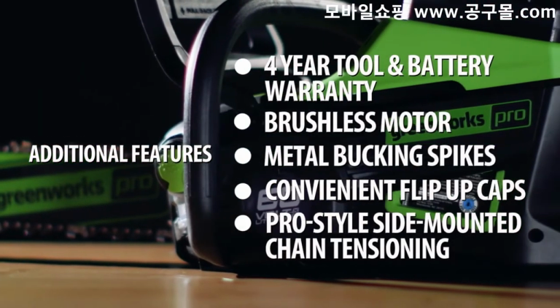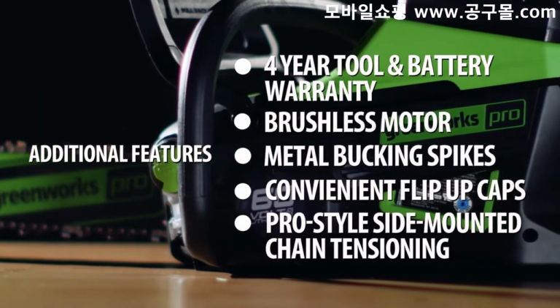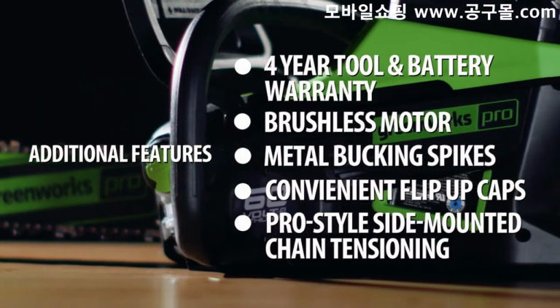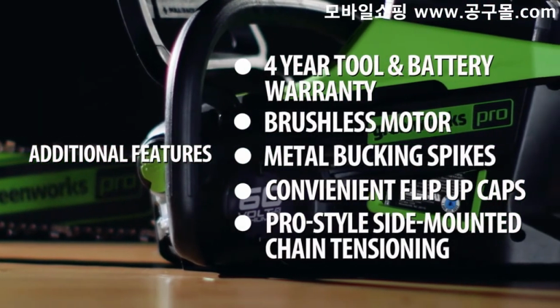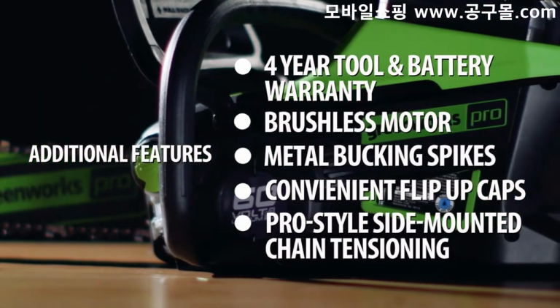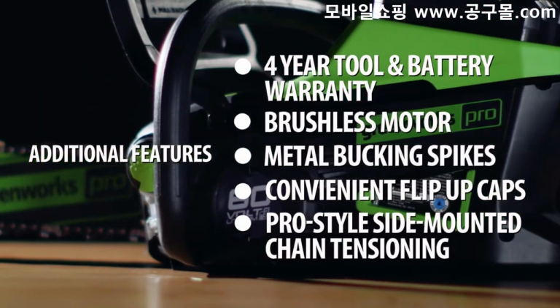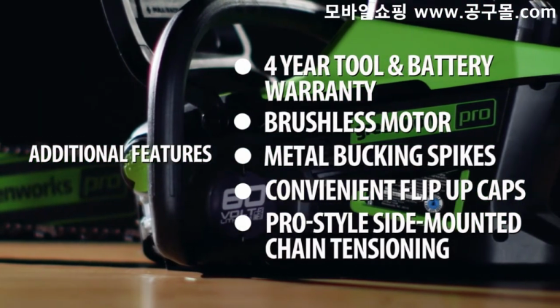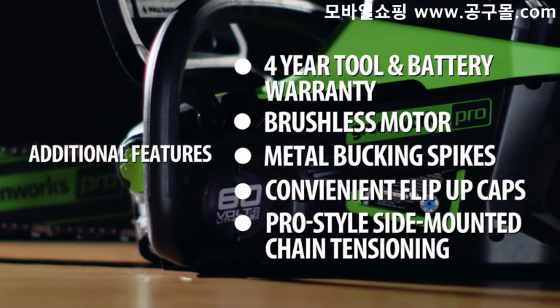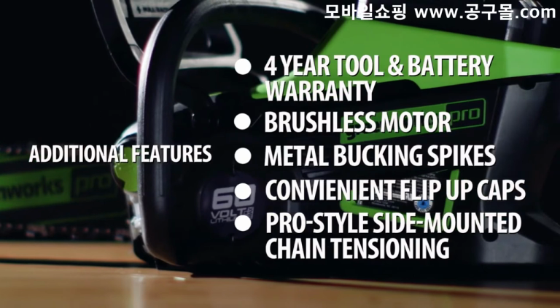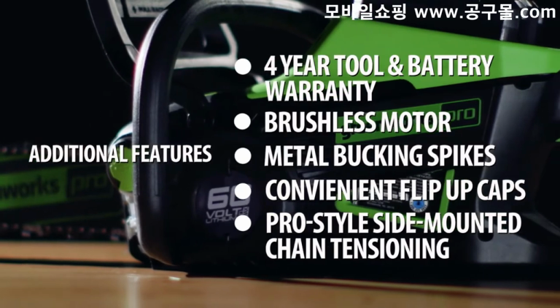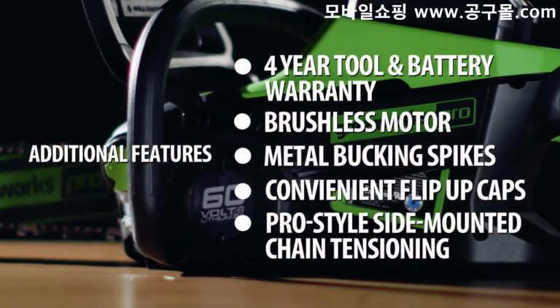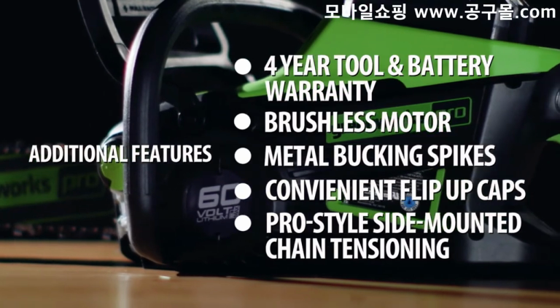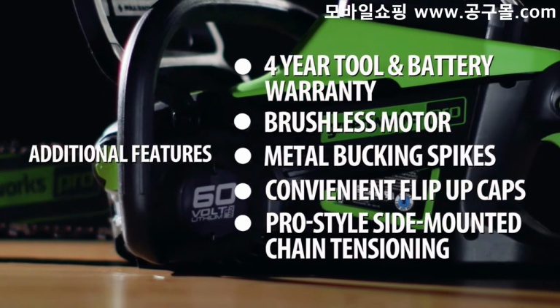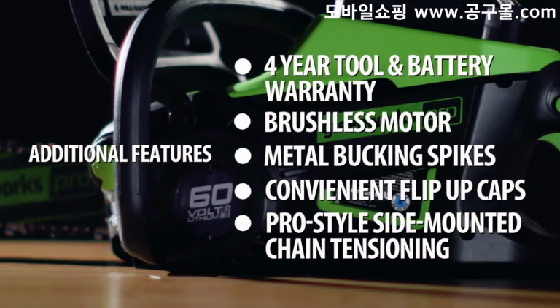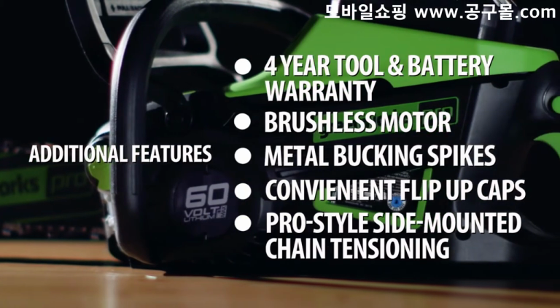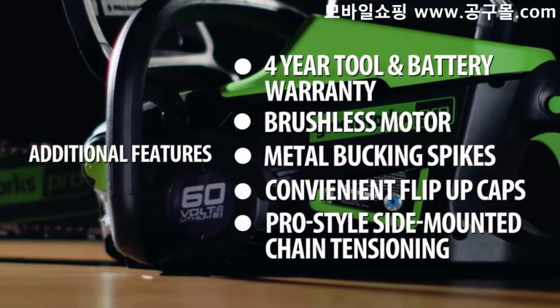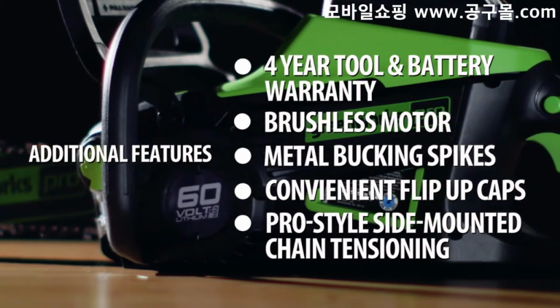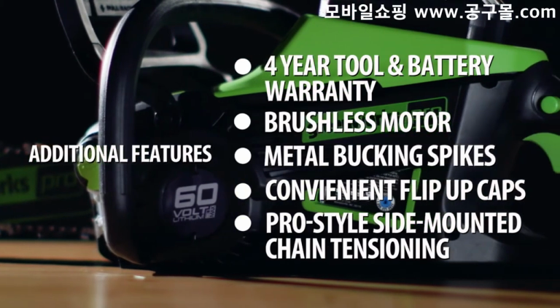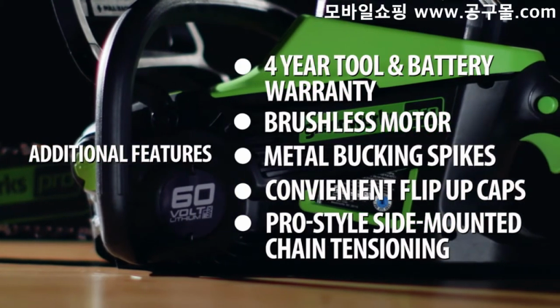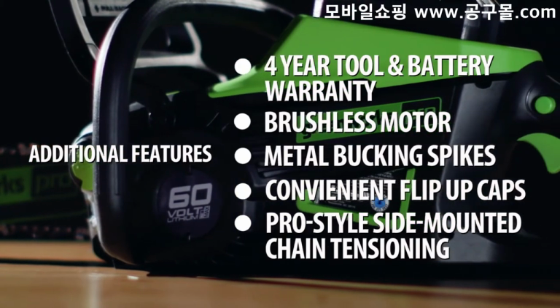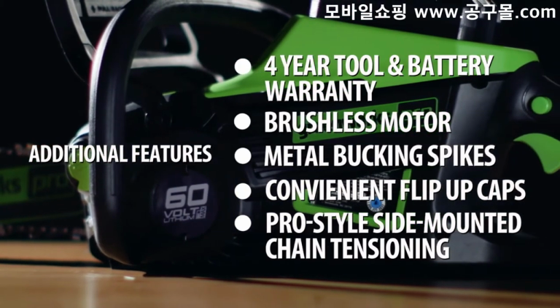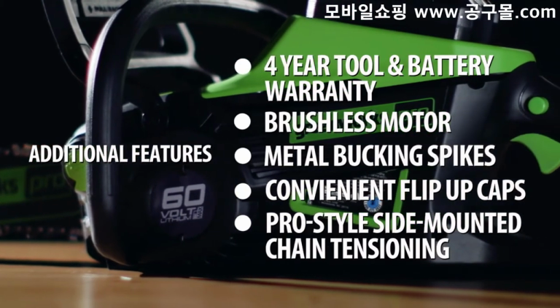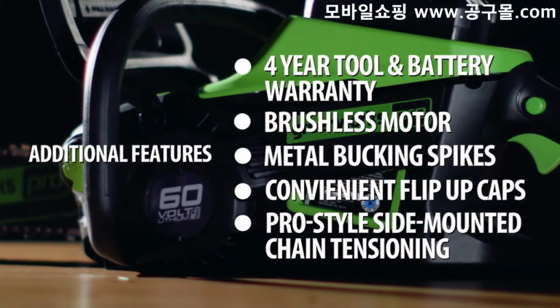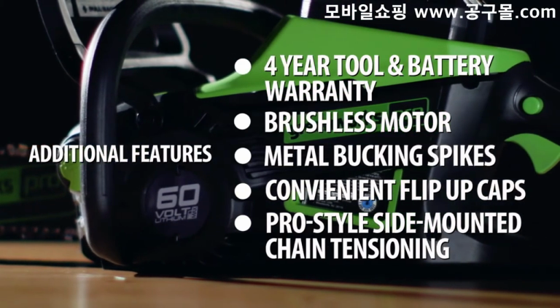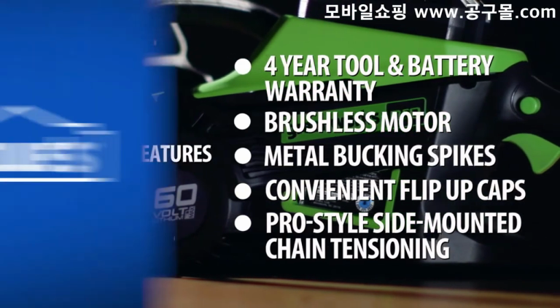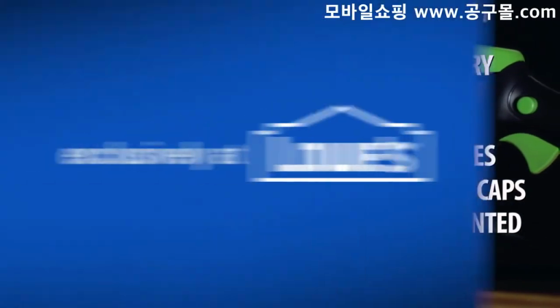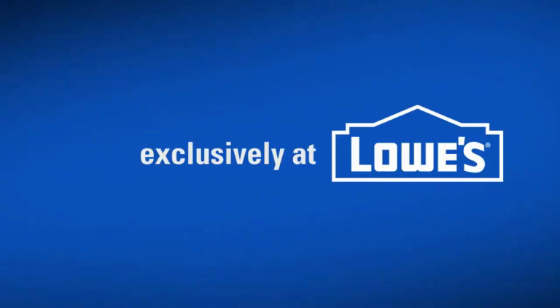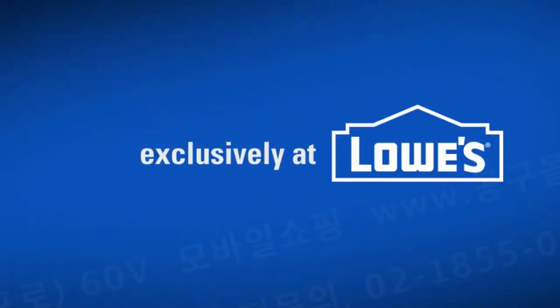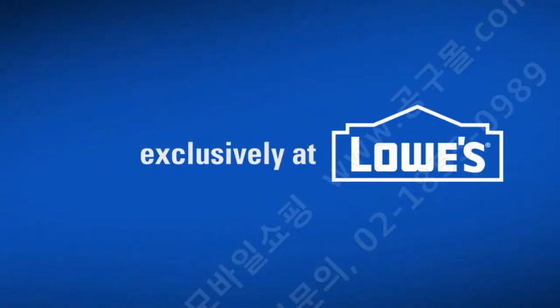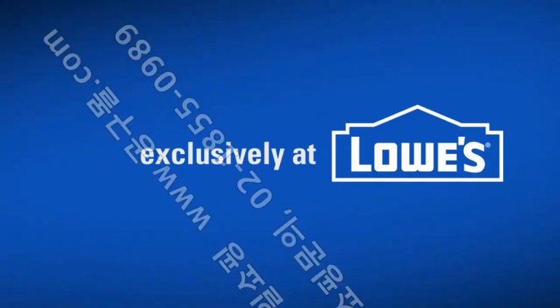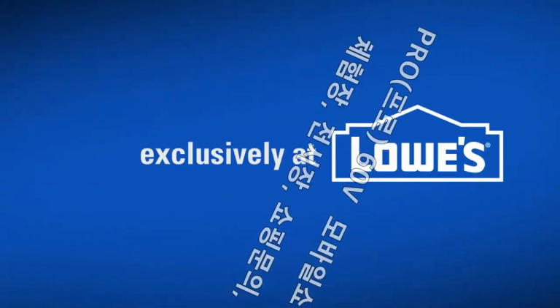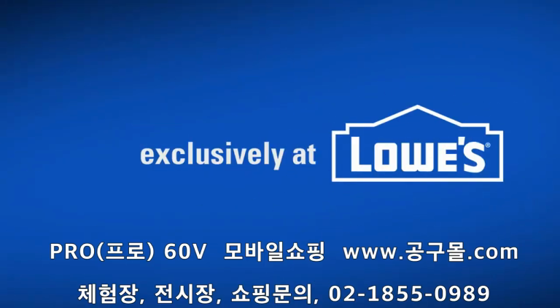And so much more. The new generation of power is here, exclusively at Lowe's.